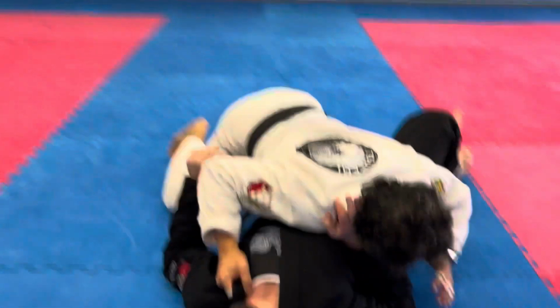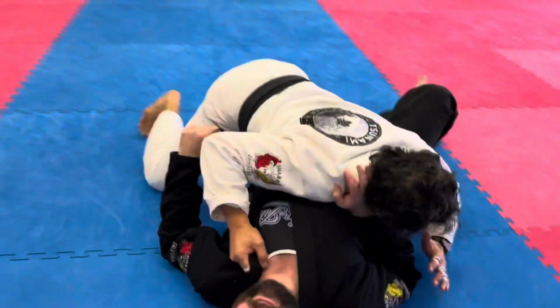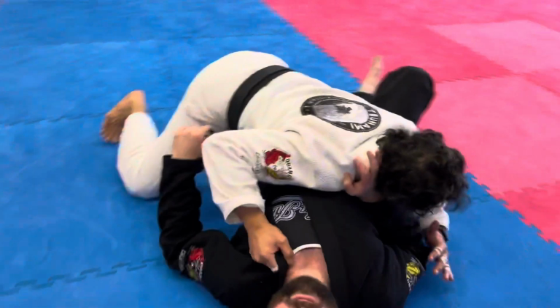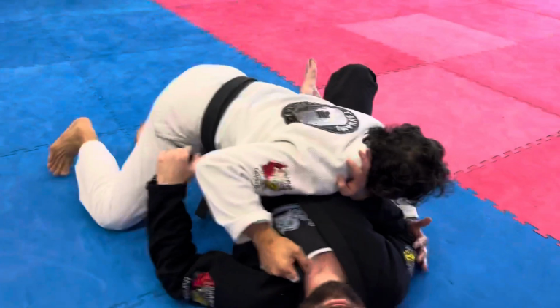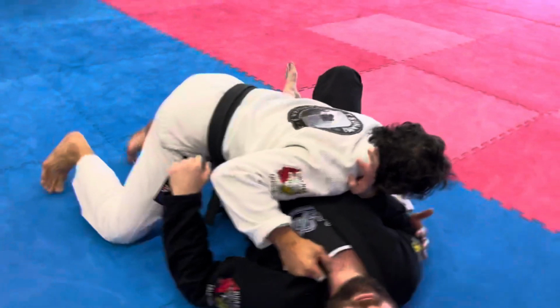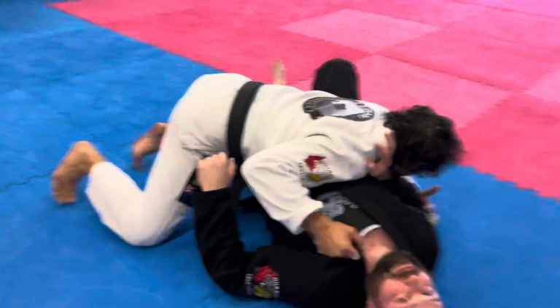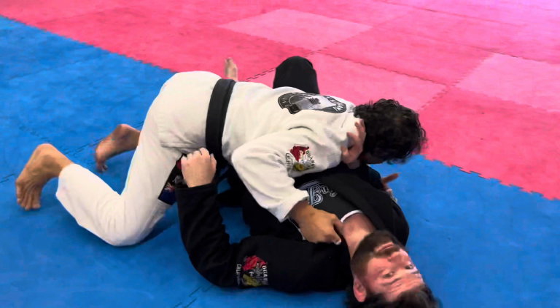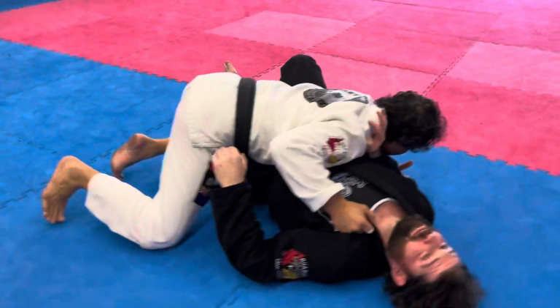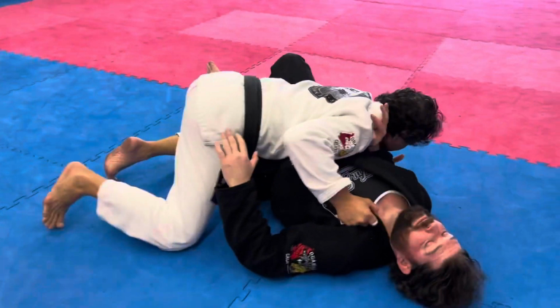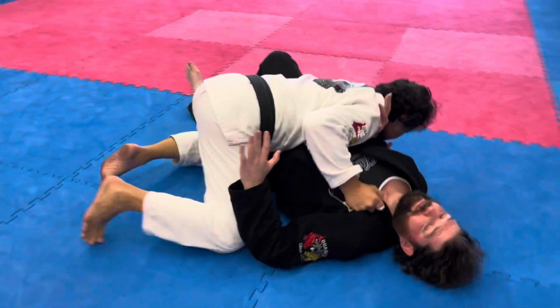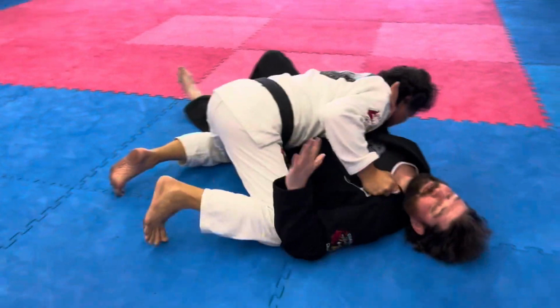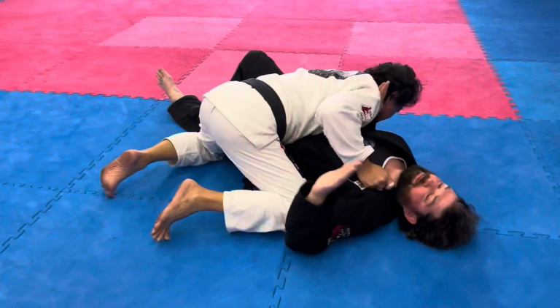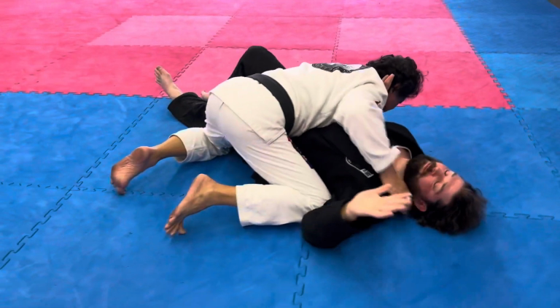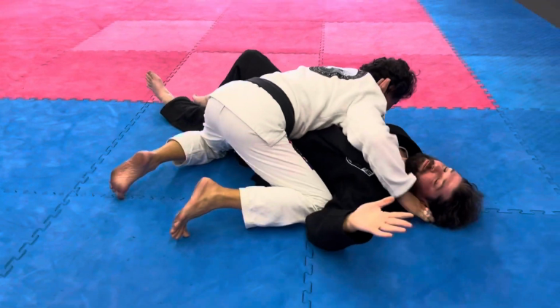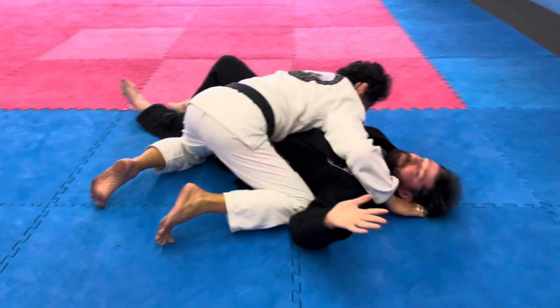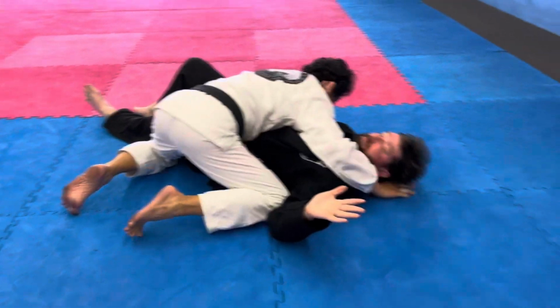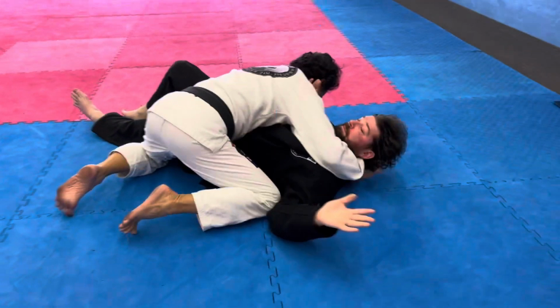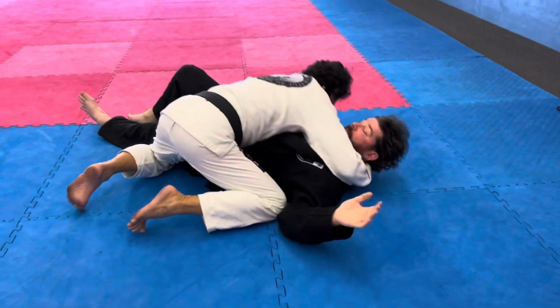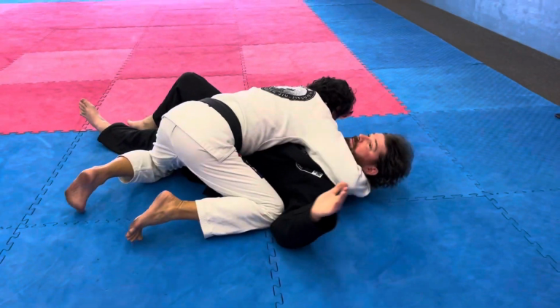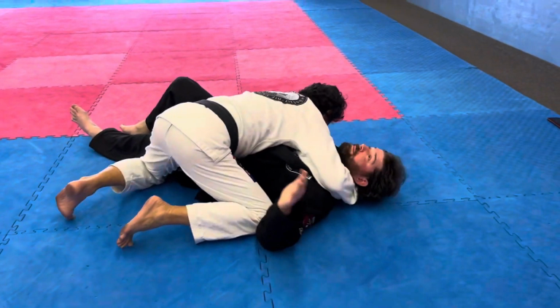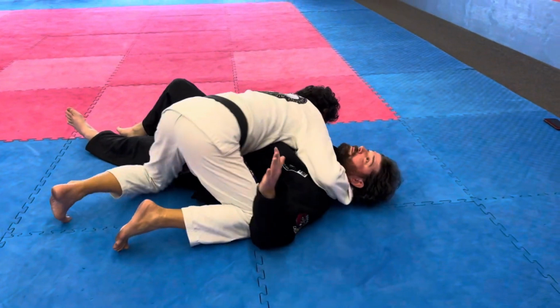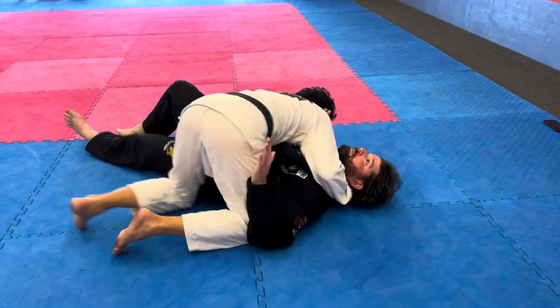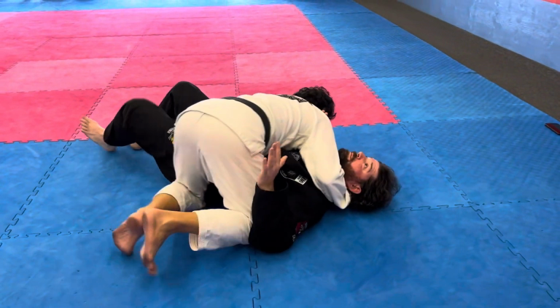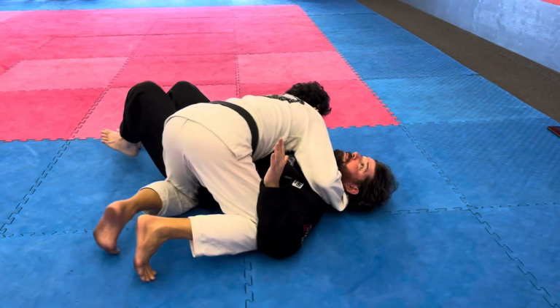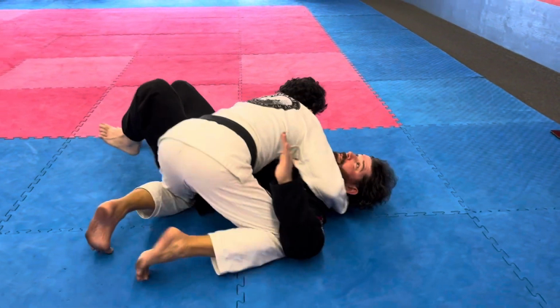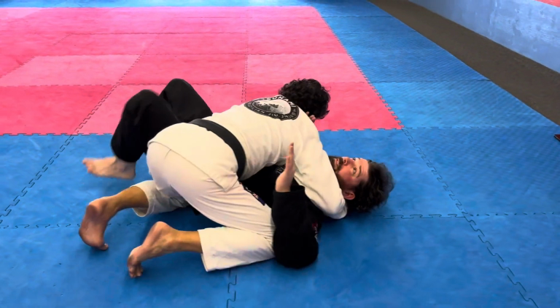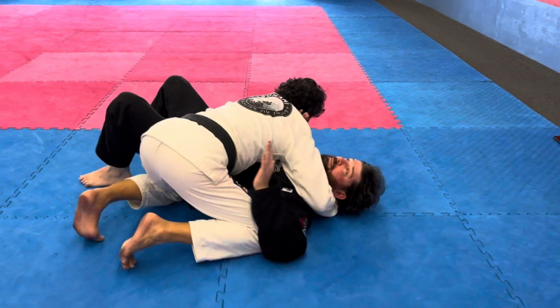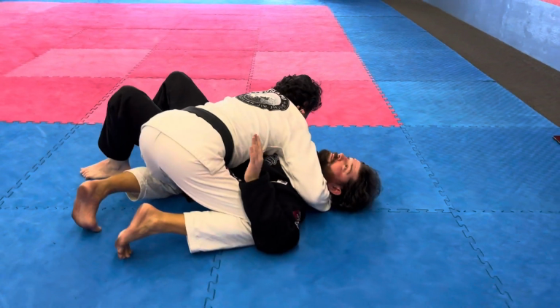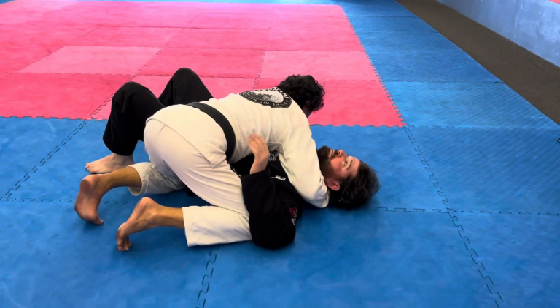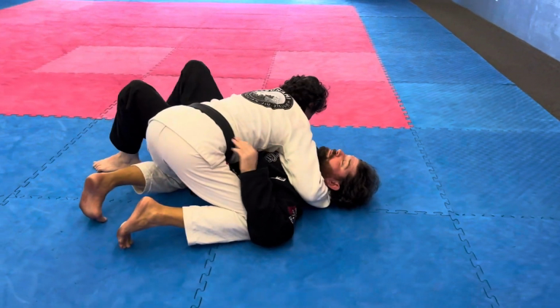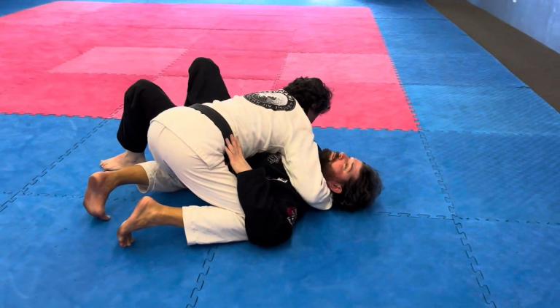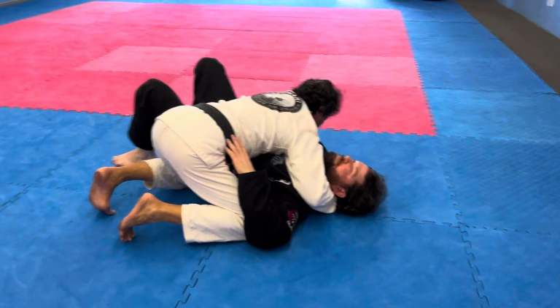Control his elbow, slide up to side control.